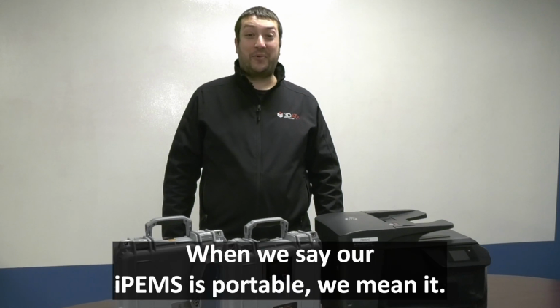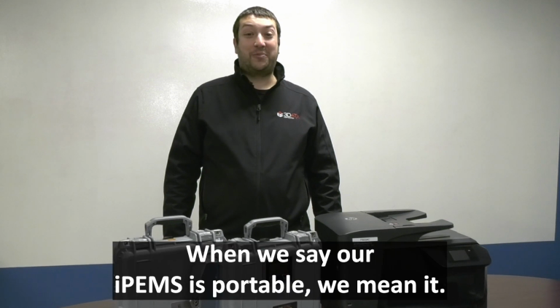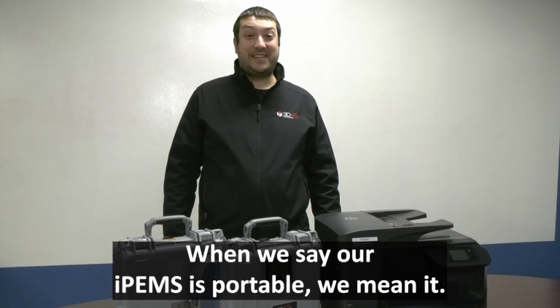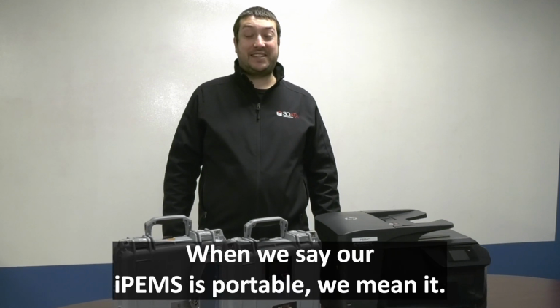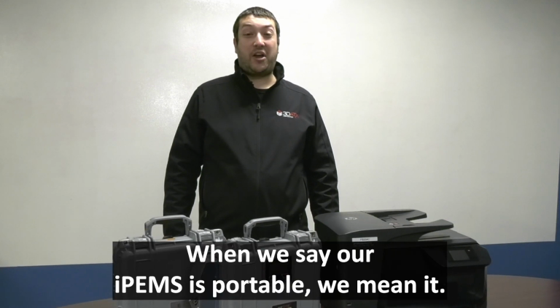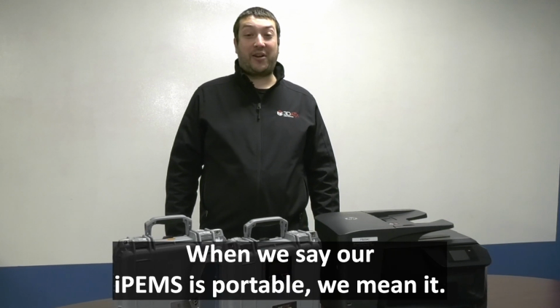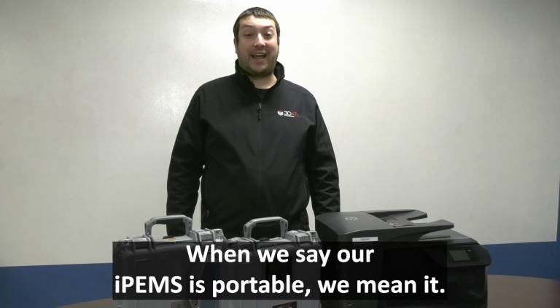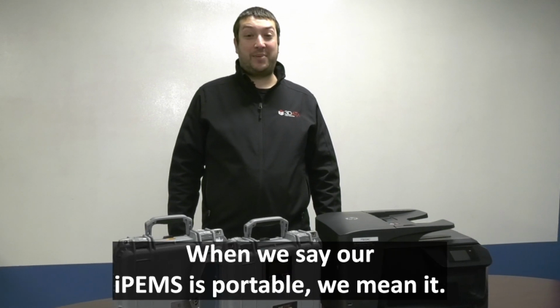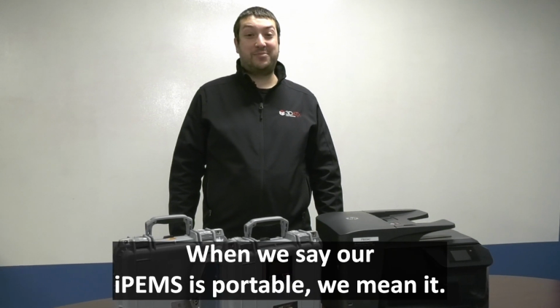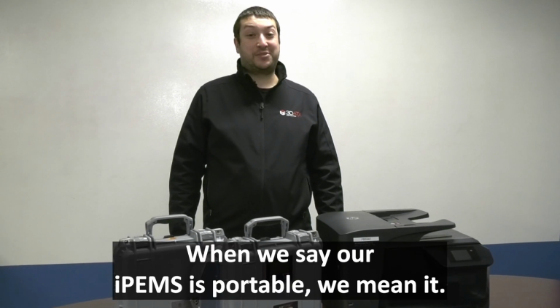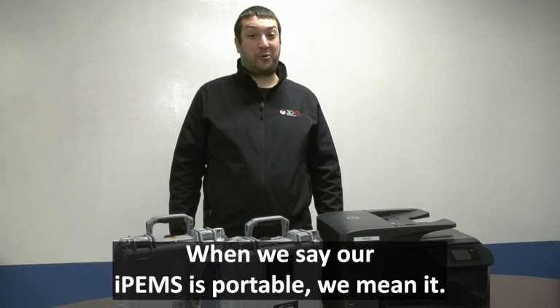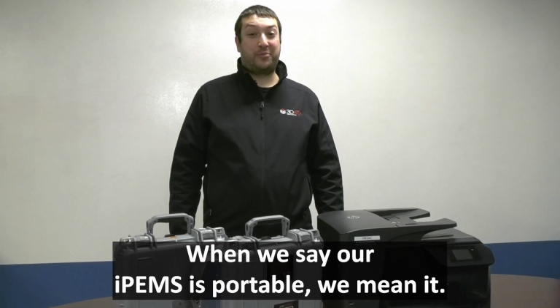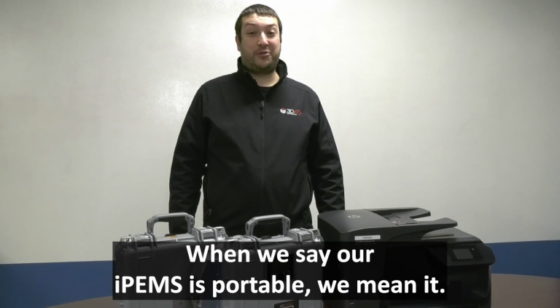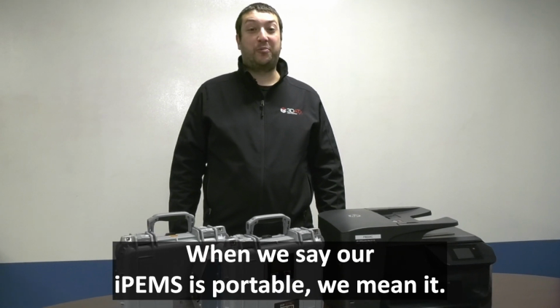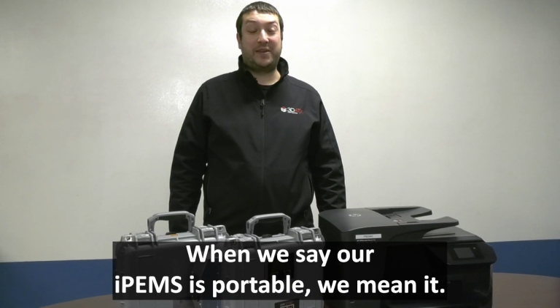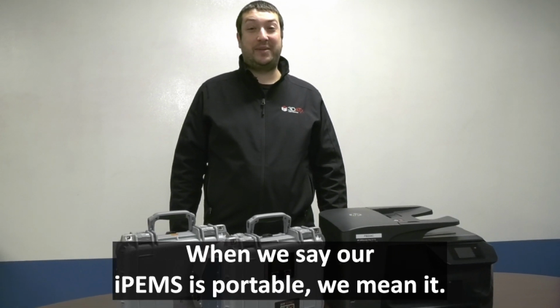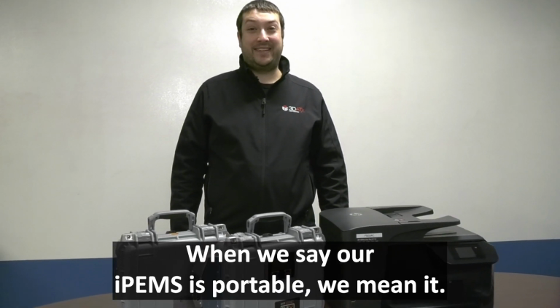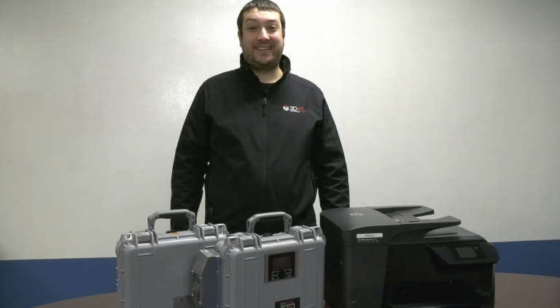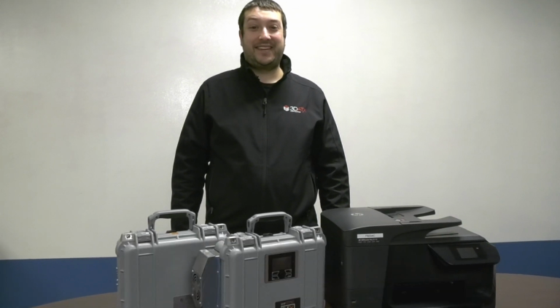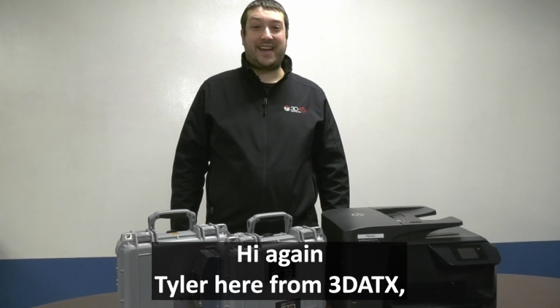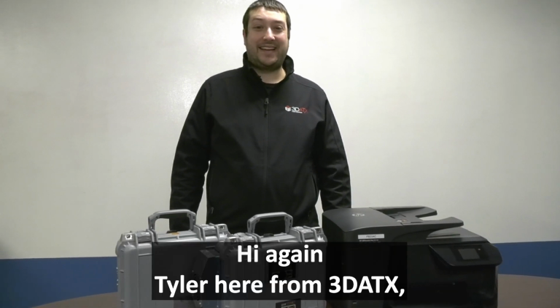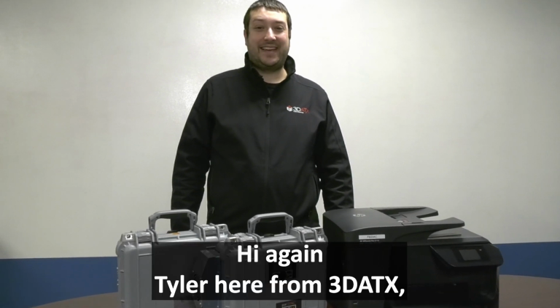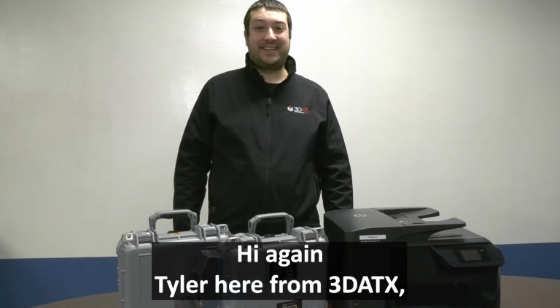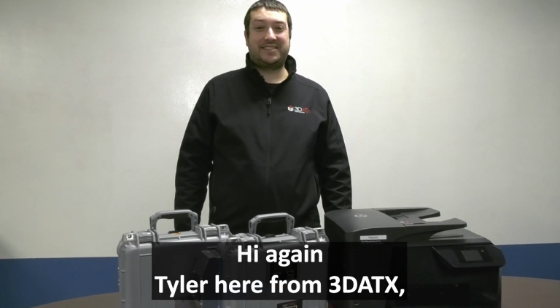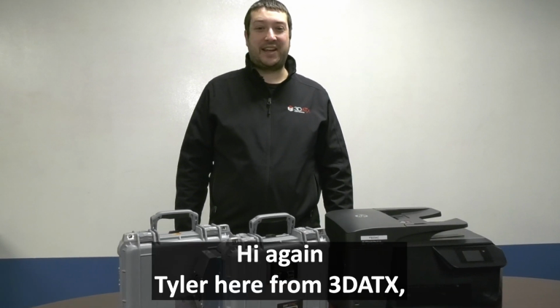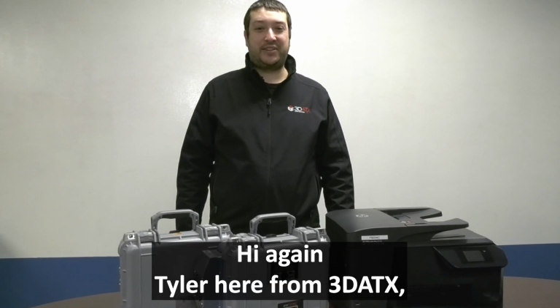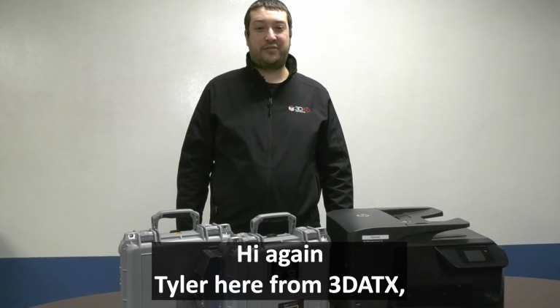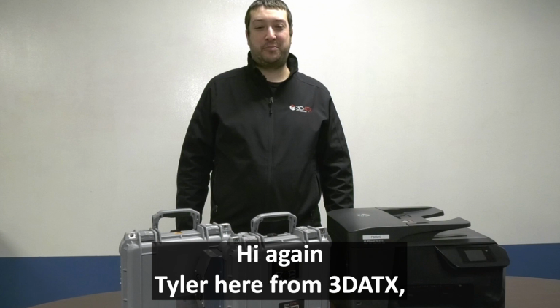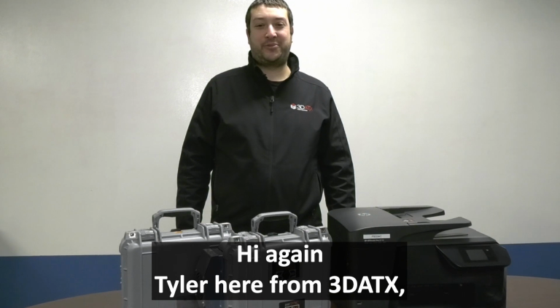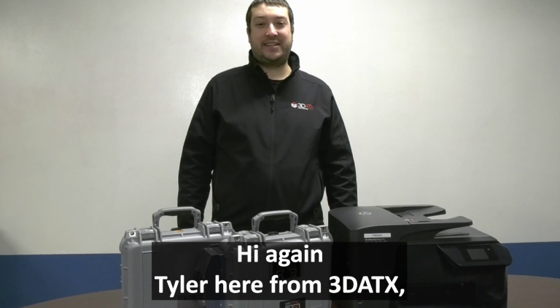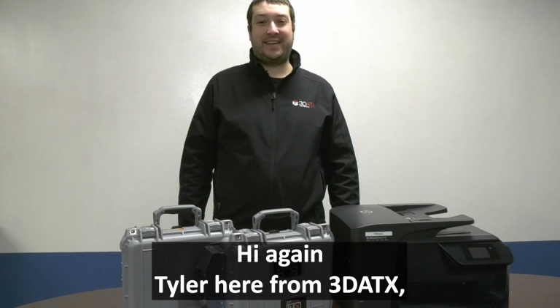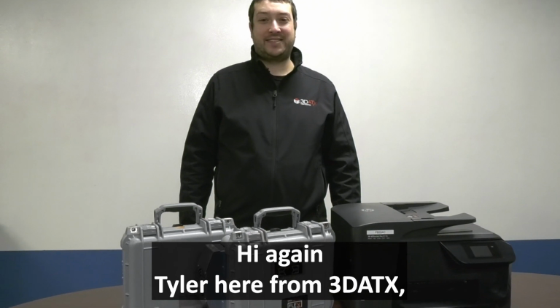When we say our iPems is portable, we mean it. Hi again, Tyler here from 3Daddix.